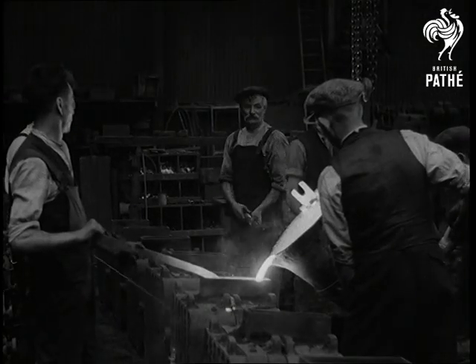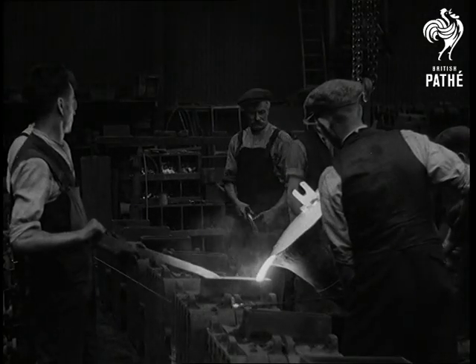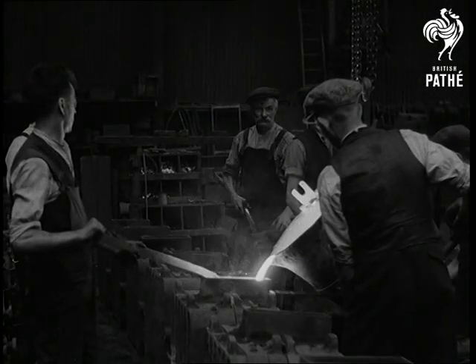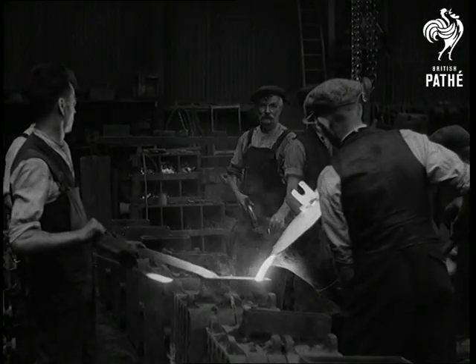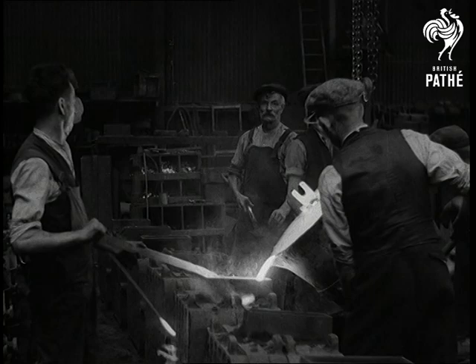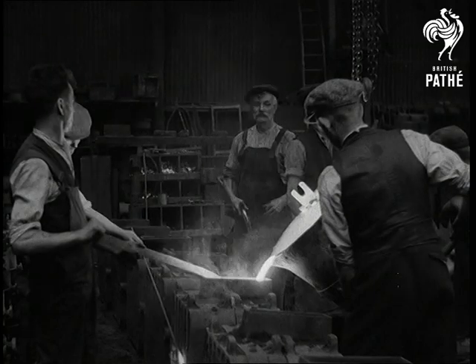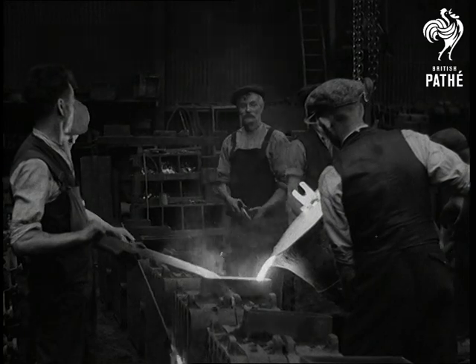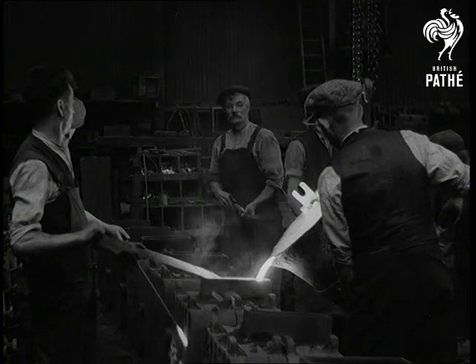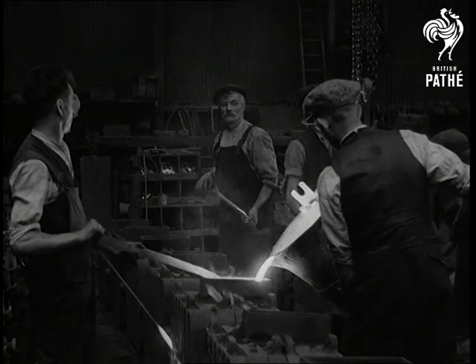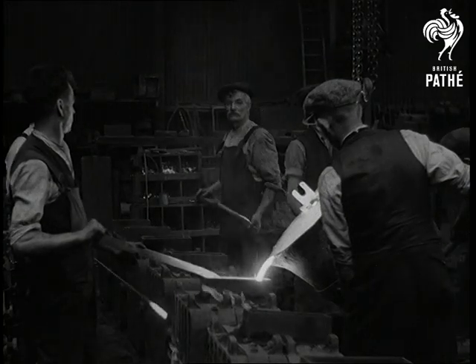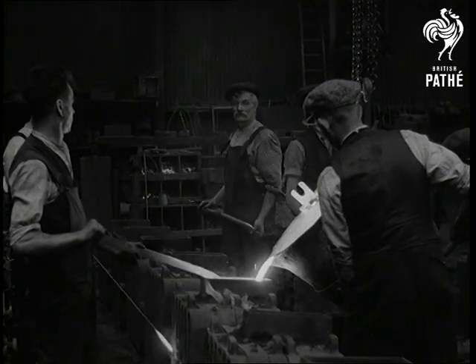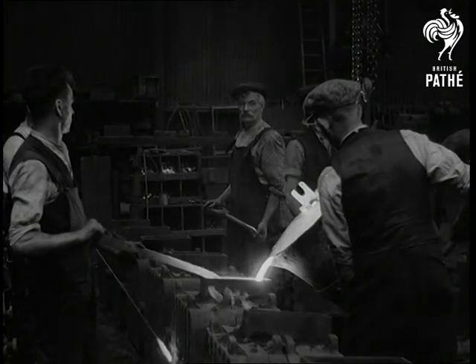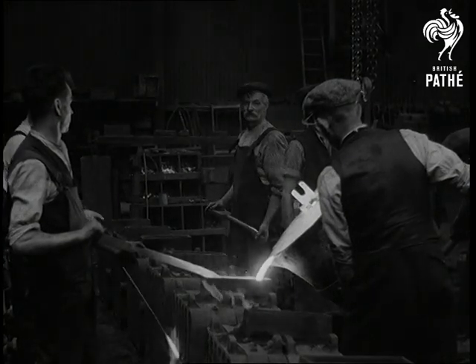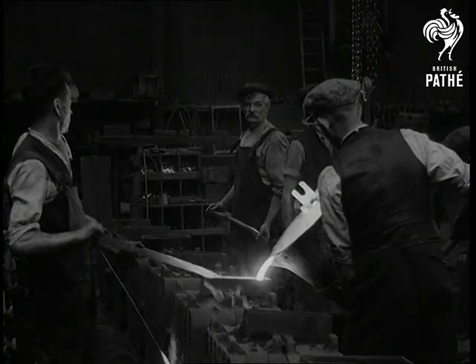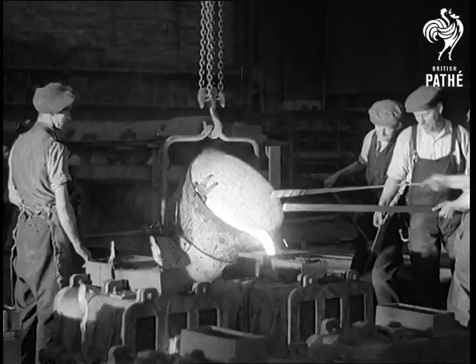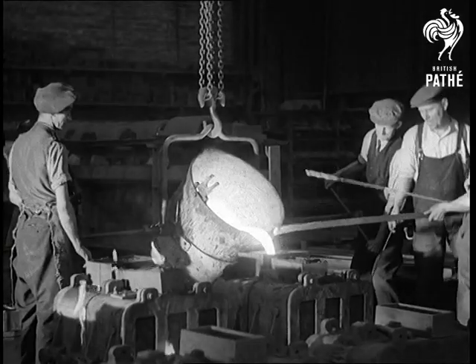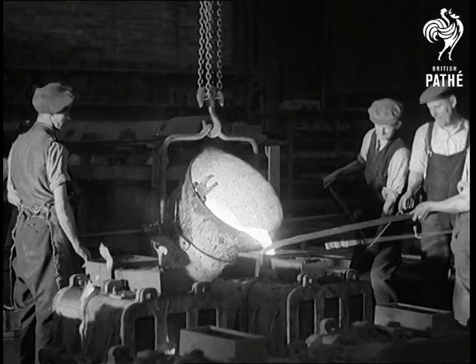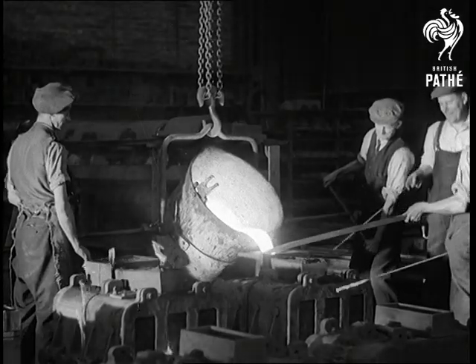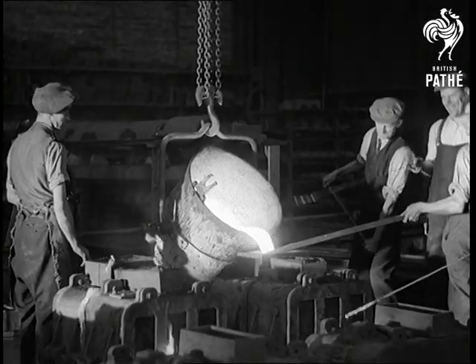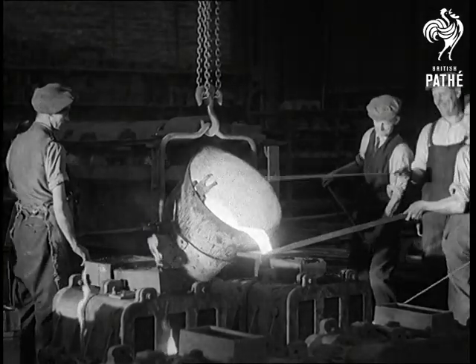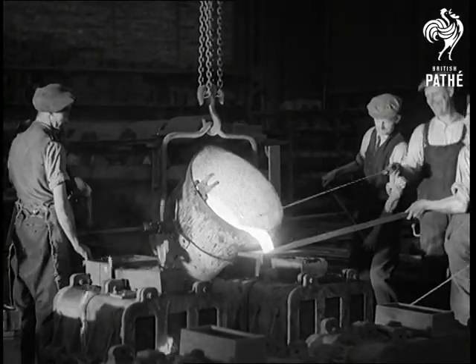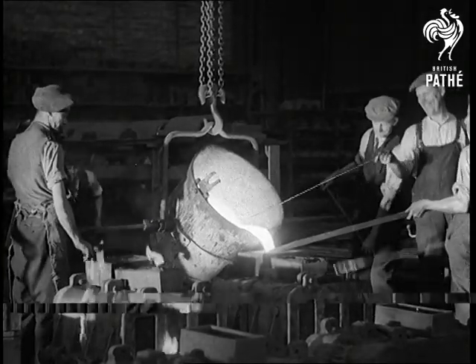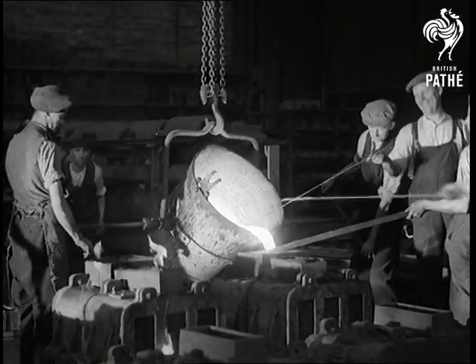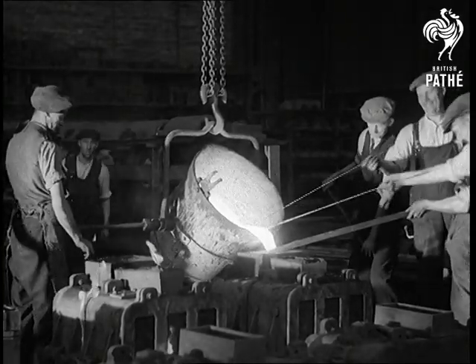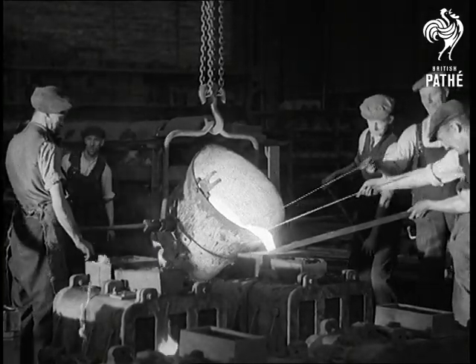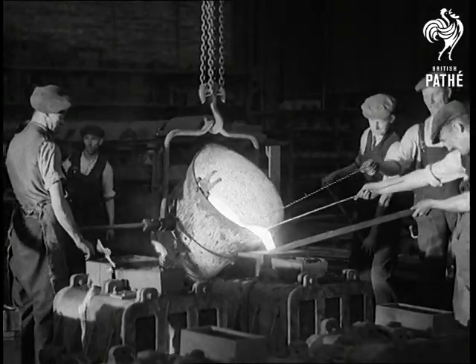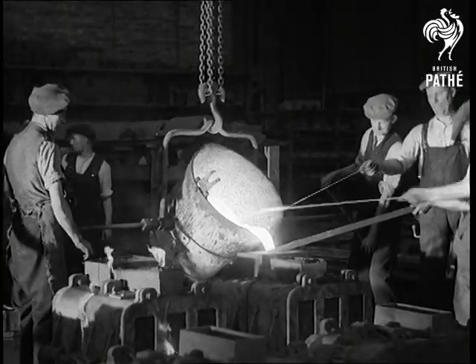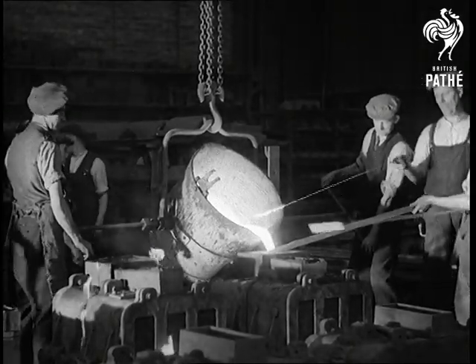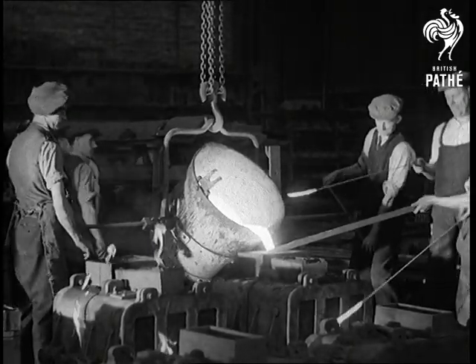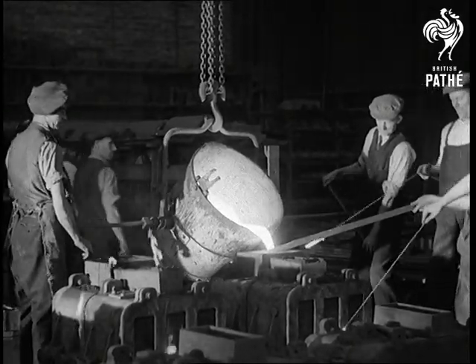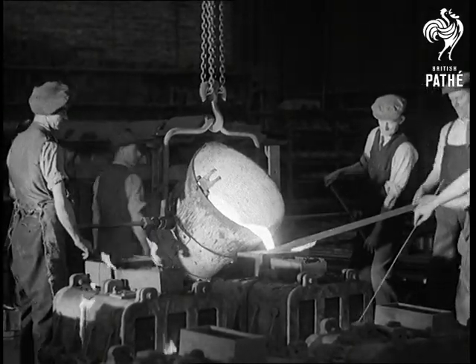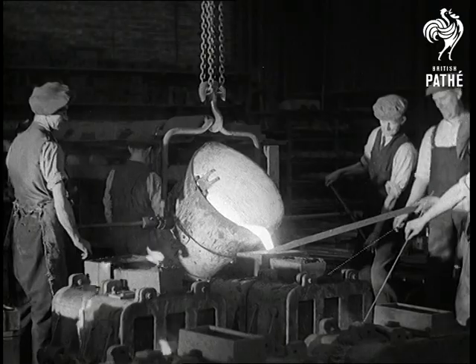The operations are obvious, but we should mention that this foundry can handle castings weighing up to 10 tonnes.